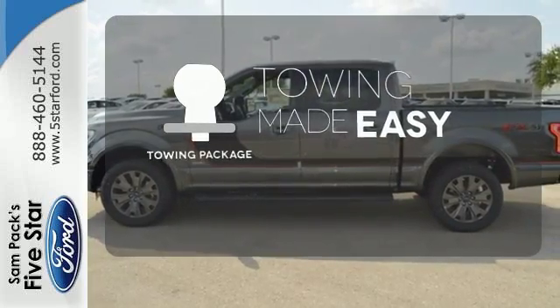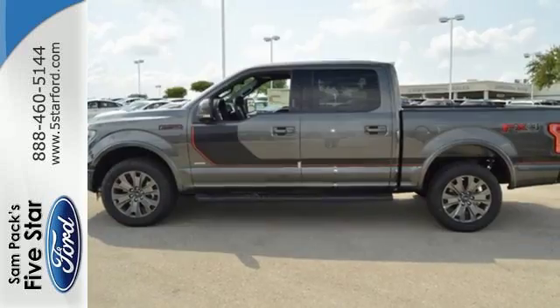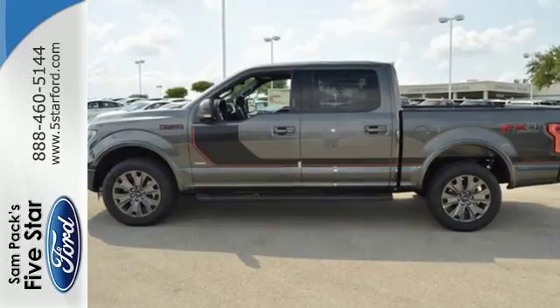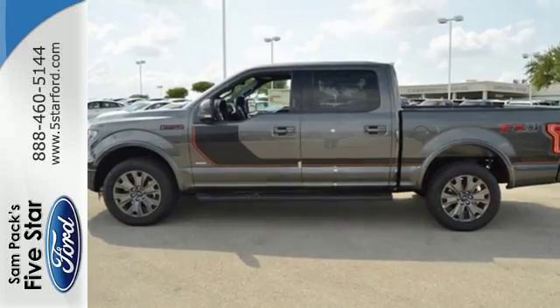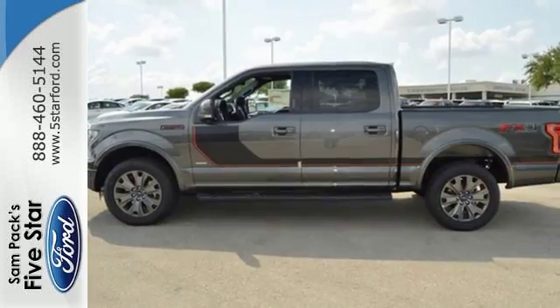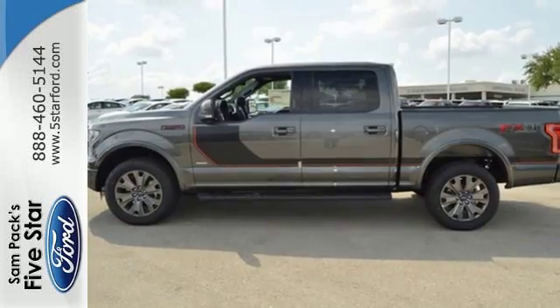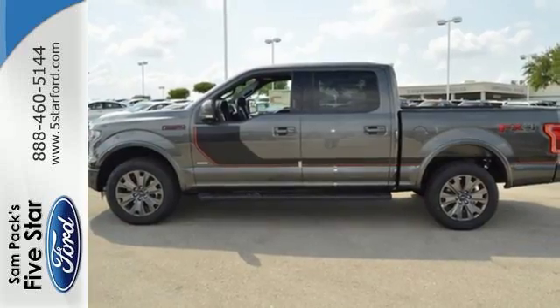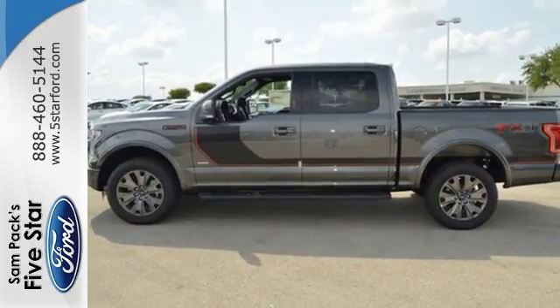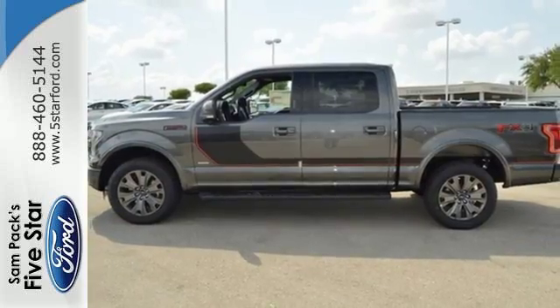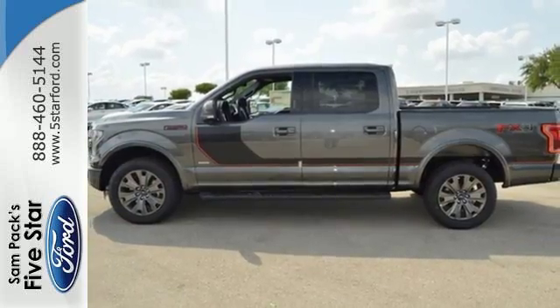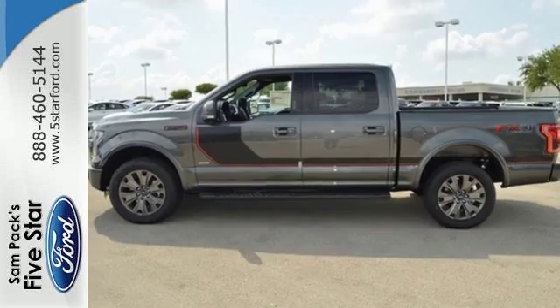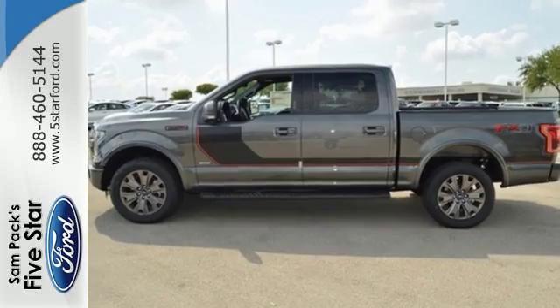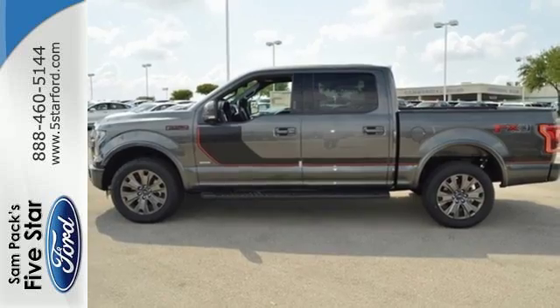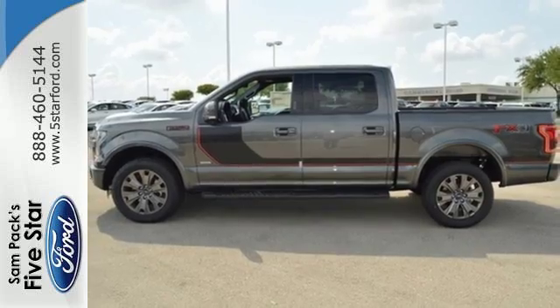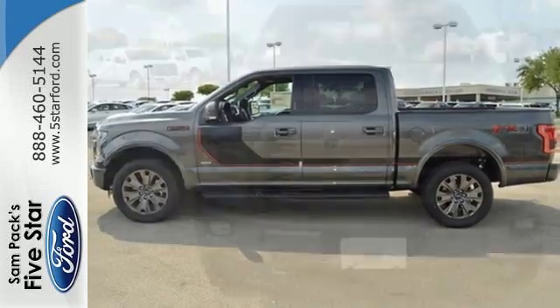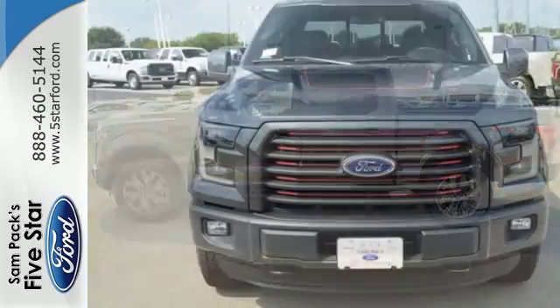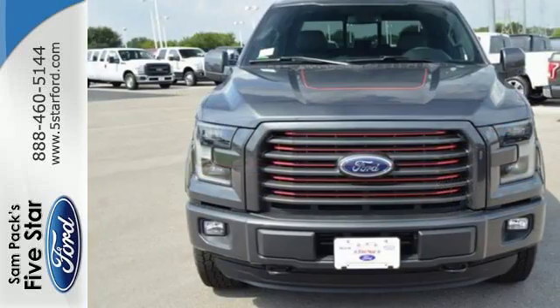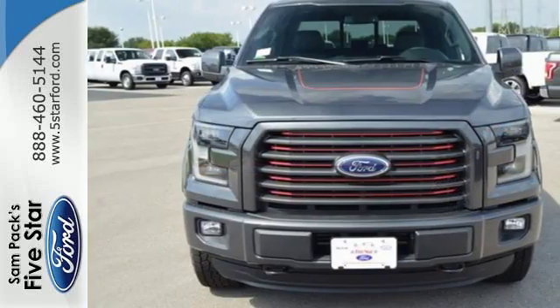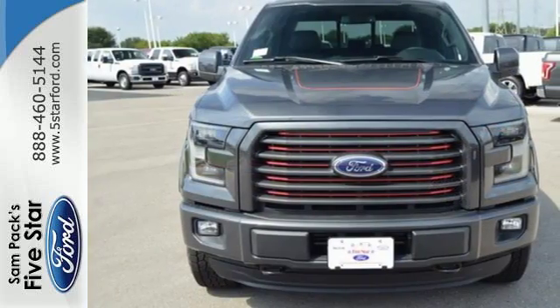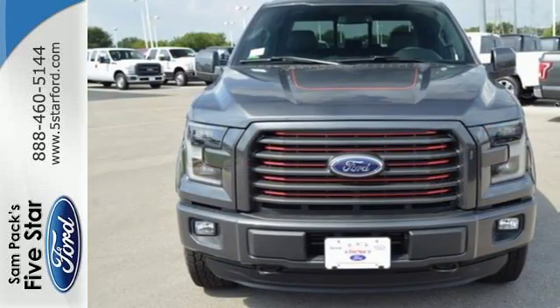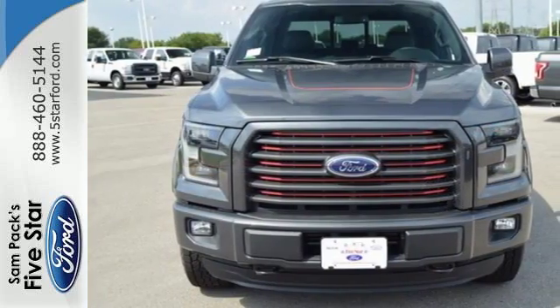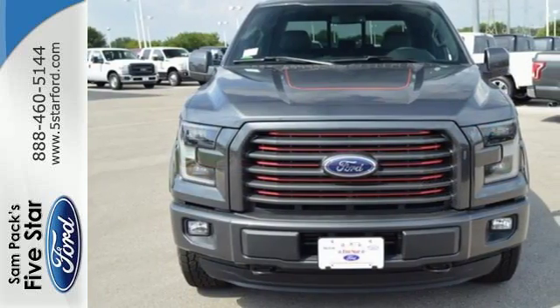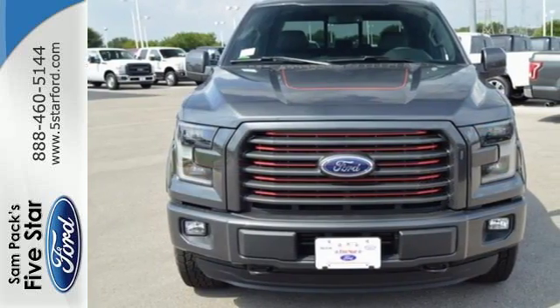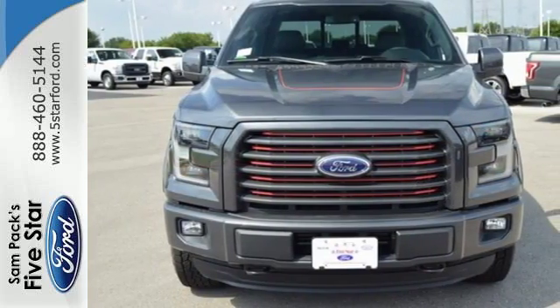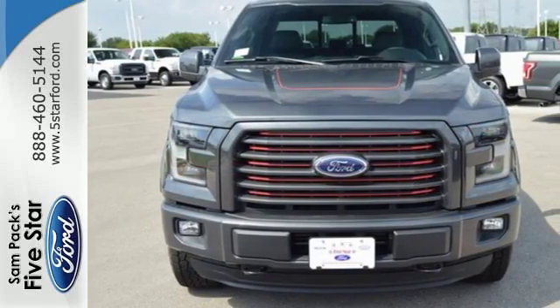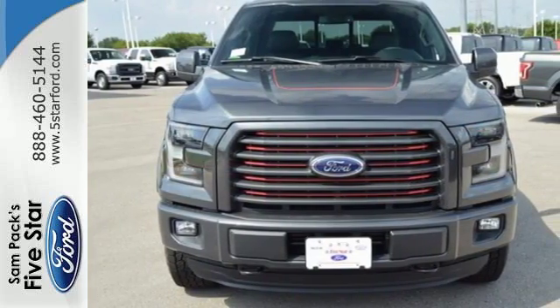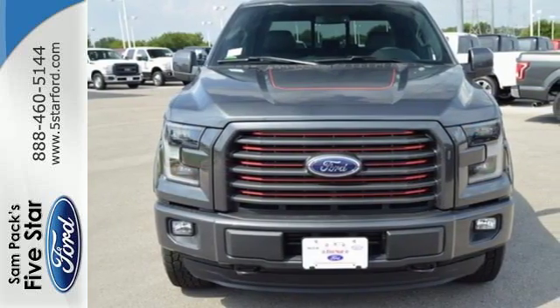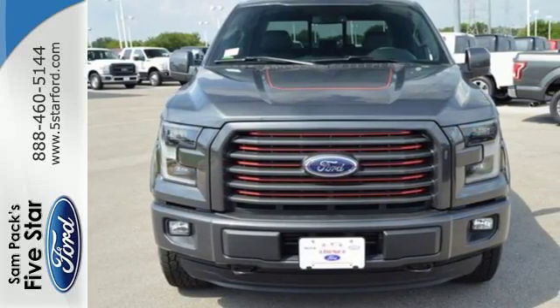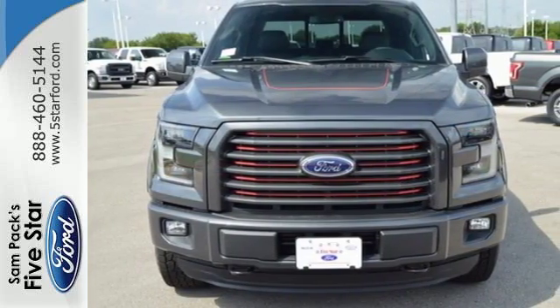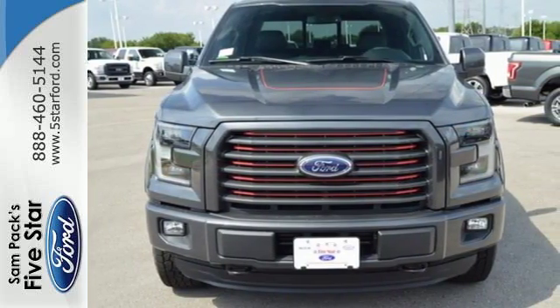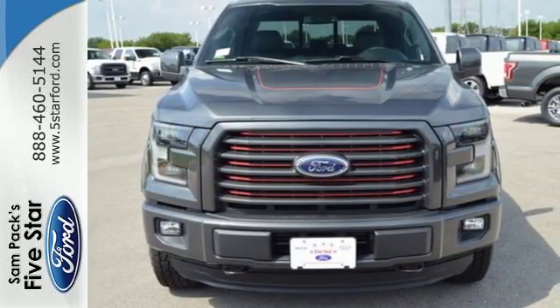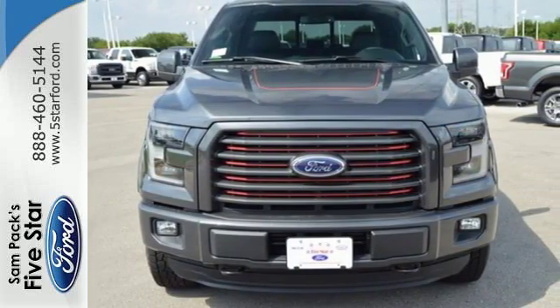Smart enough and tough enough to stand the test of time. Test drive it for yourself today.